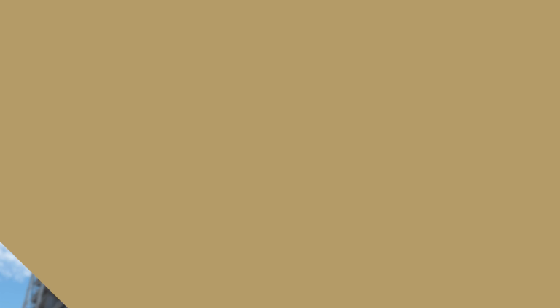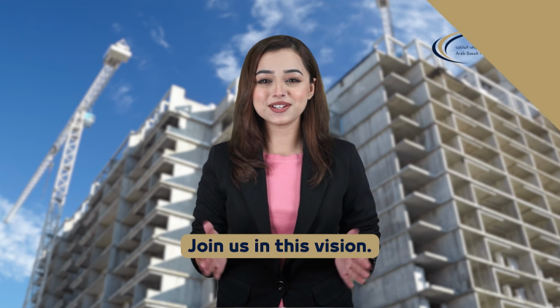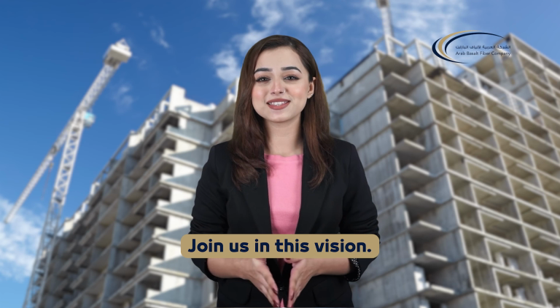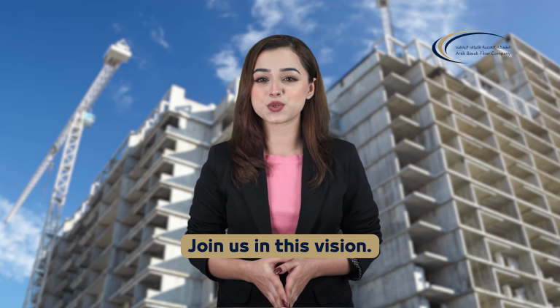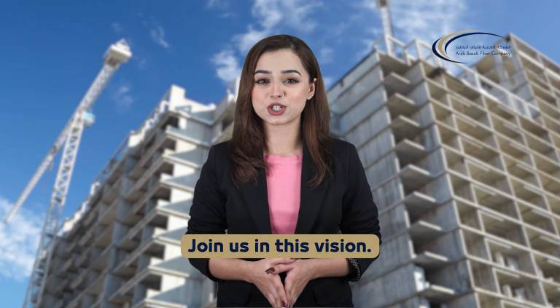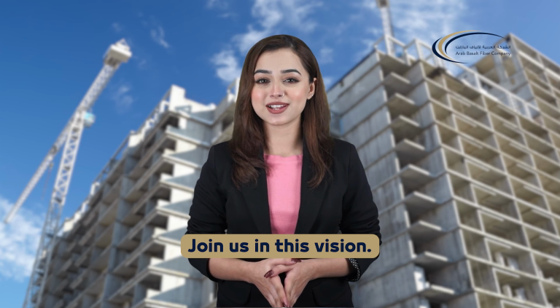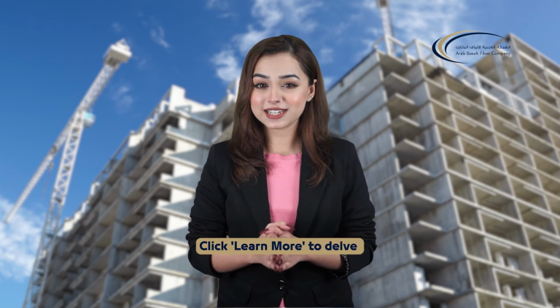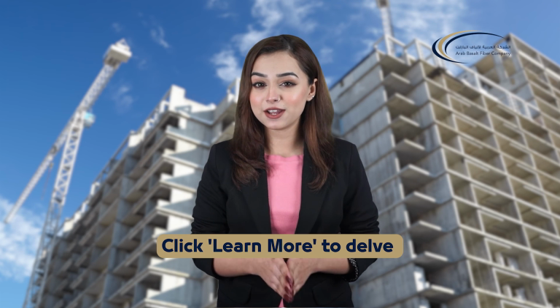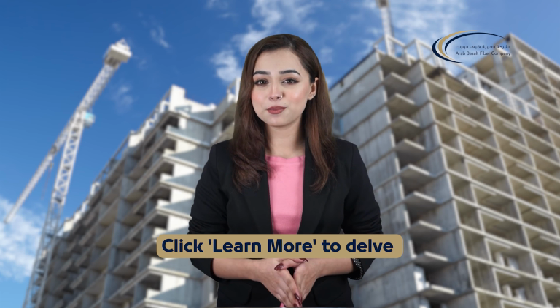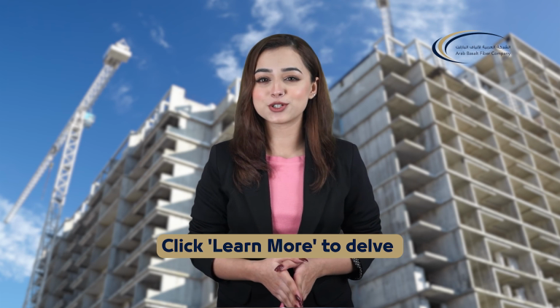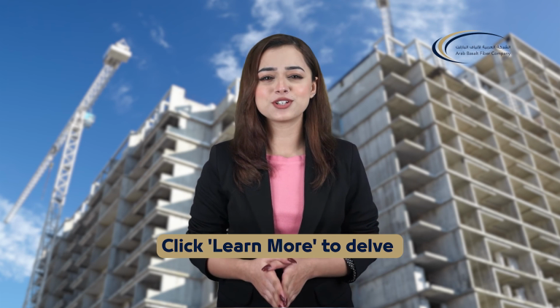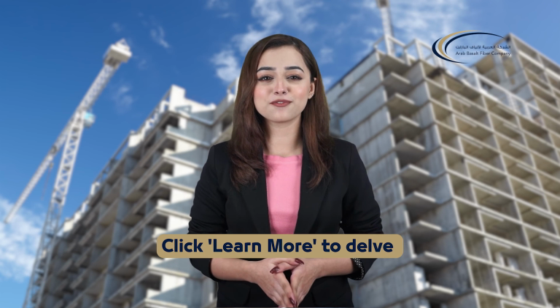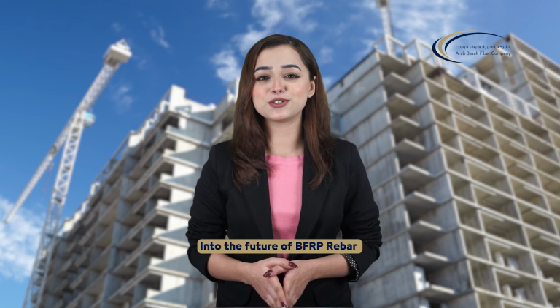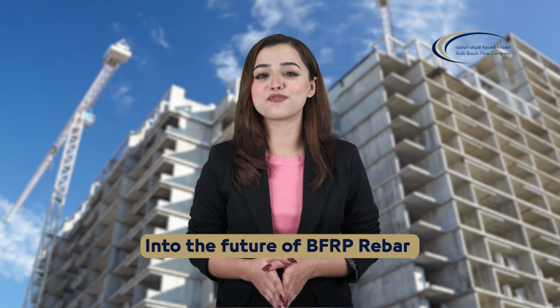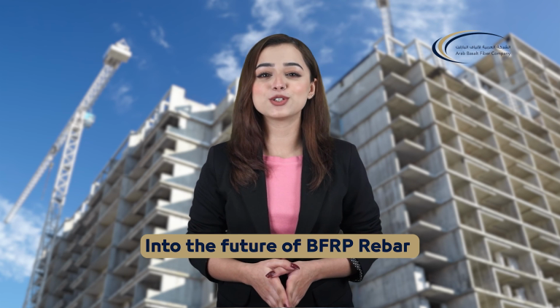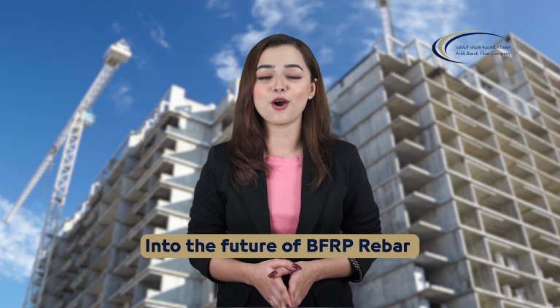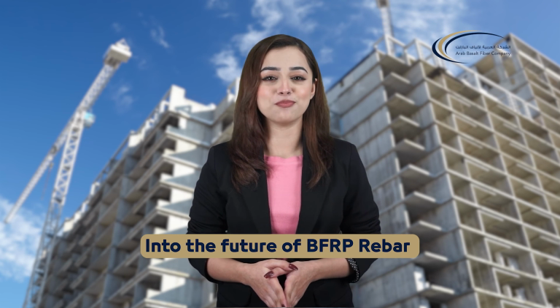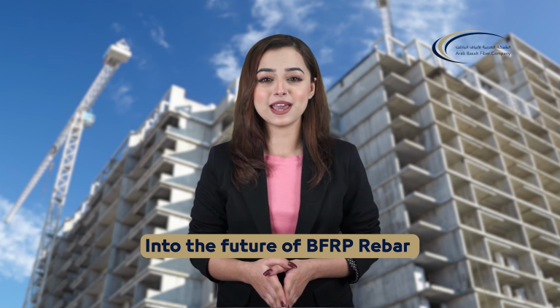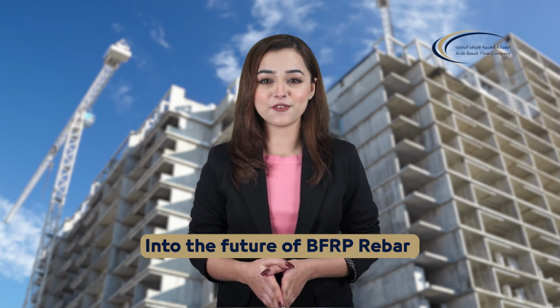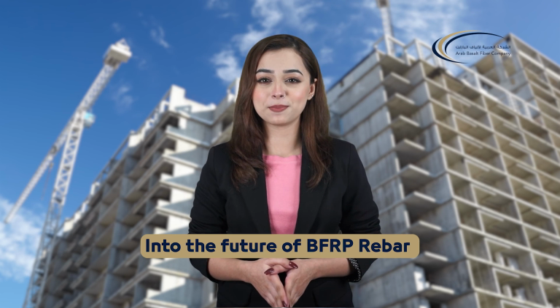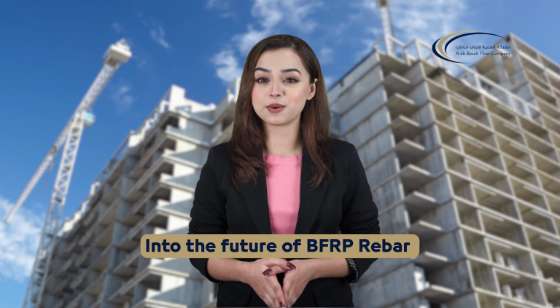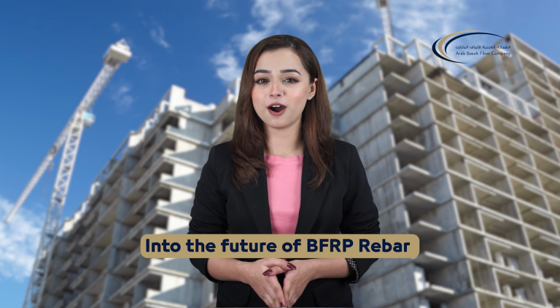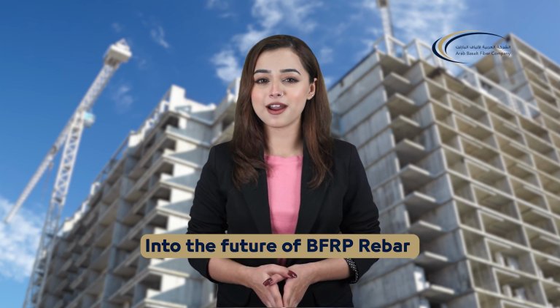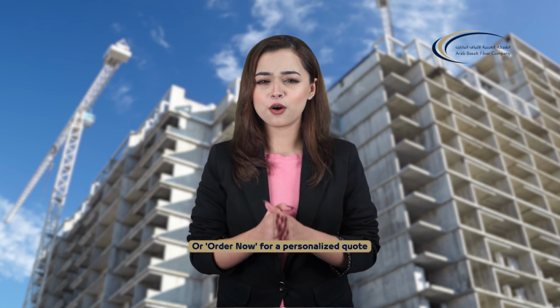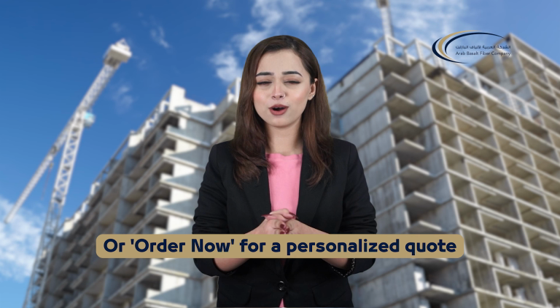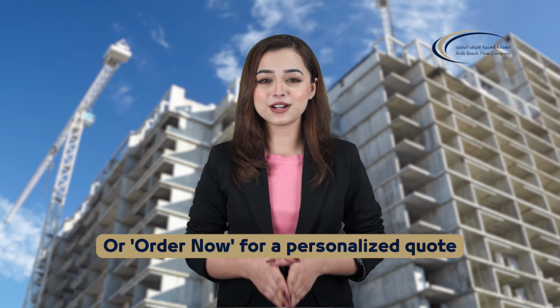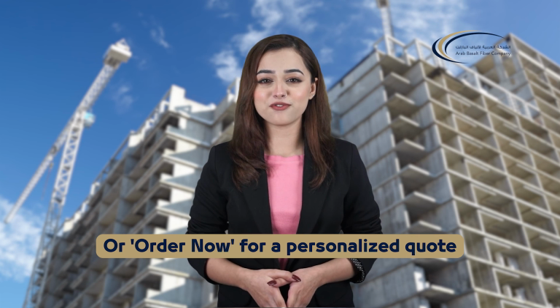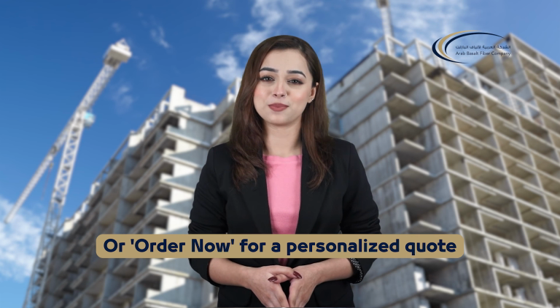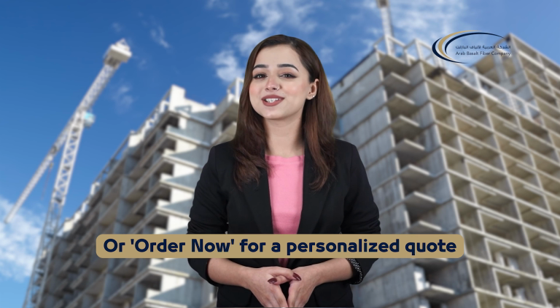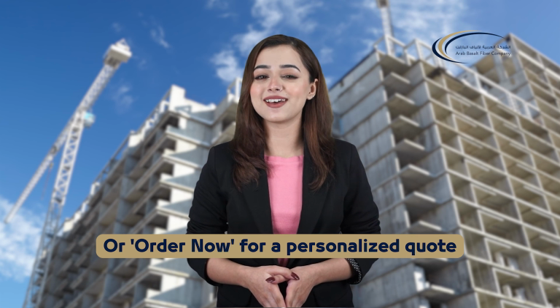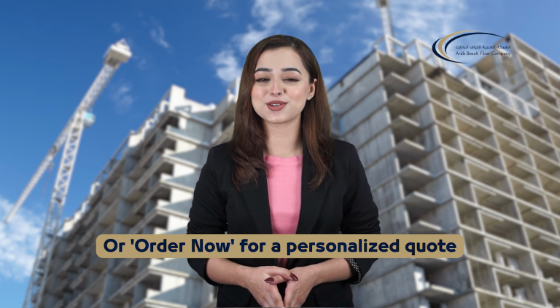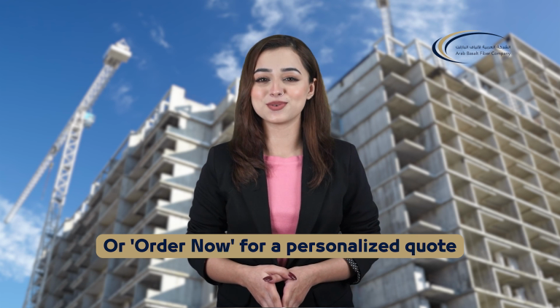Join us in this vision. Click learn more to delve into the future of BFRP rebar, or order now for a personalized quote.